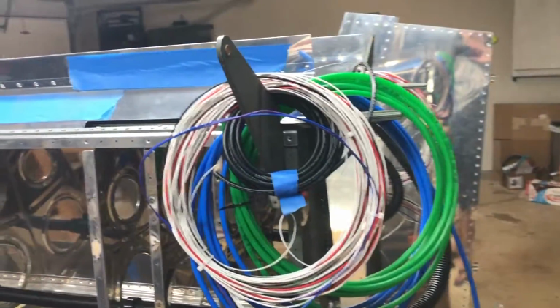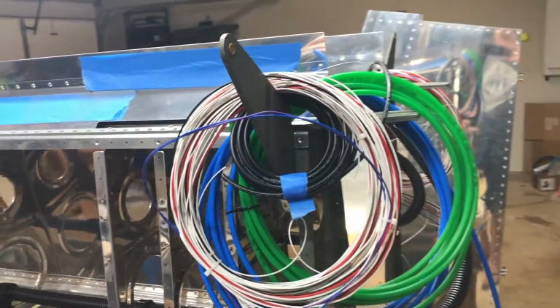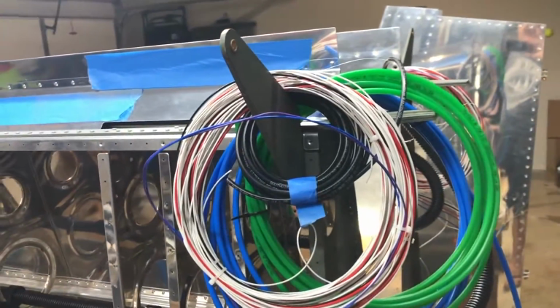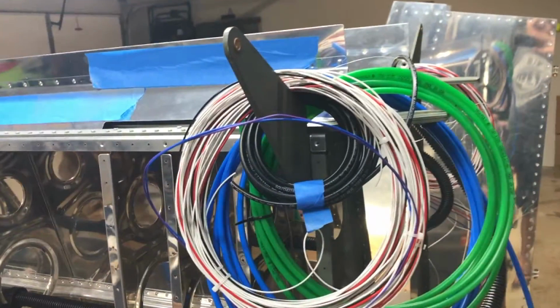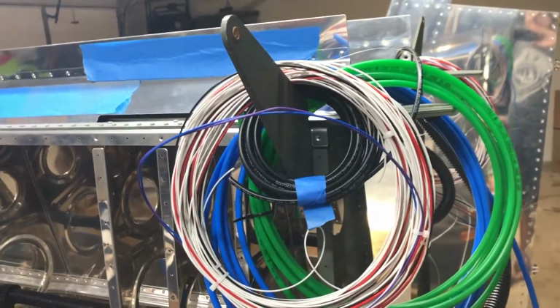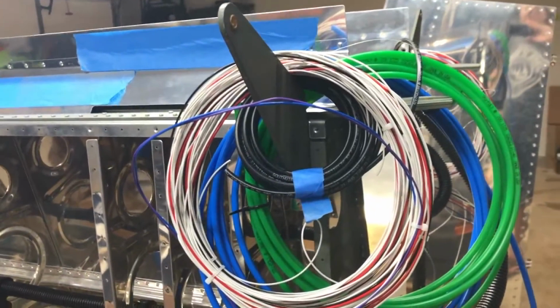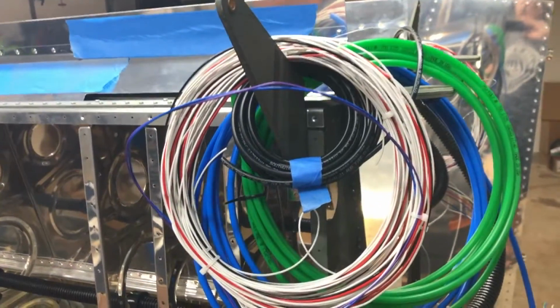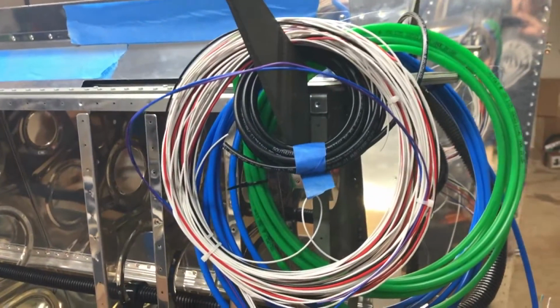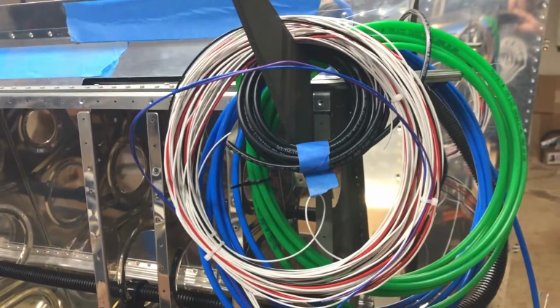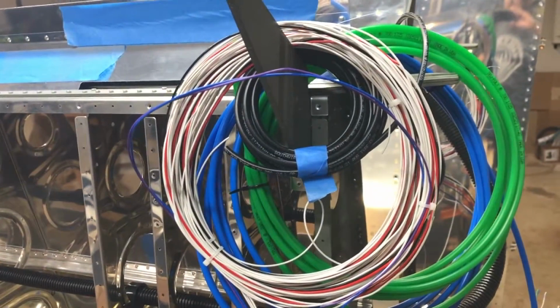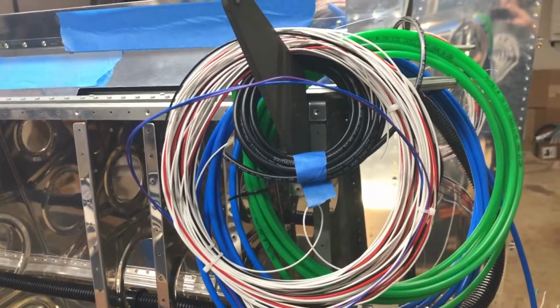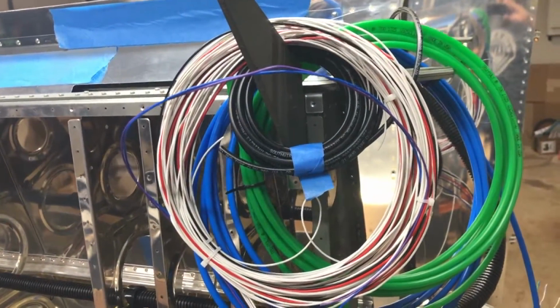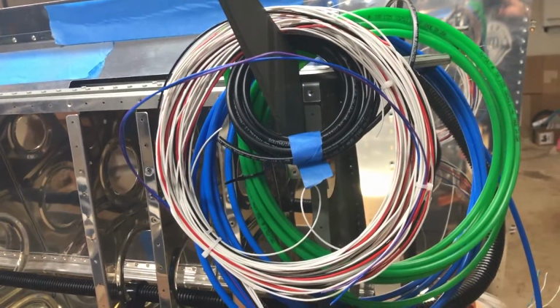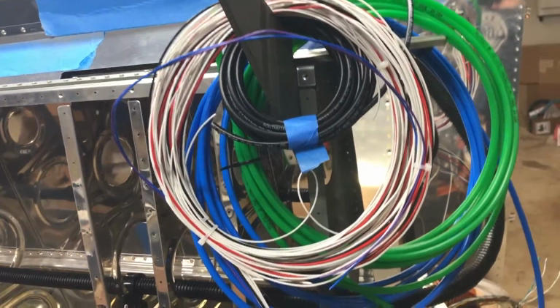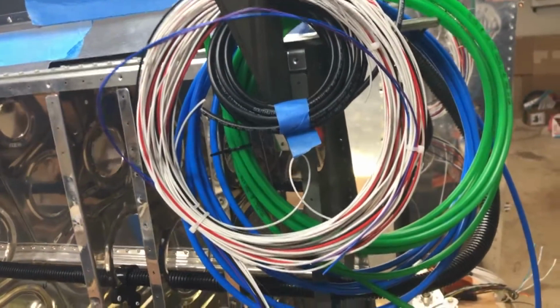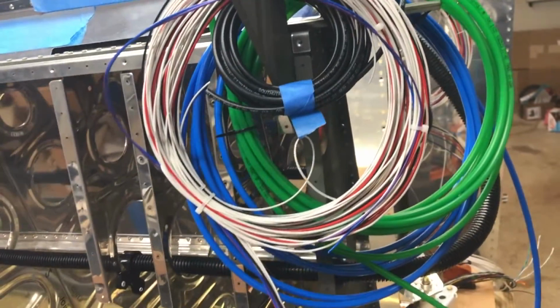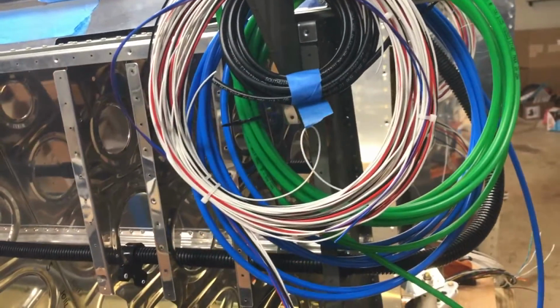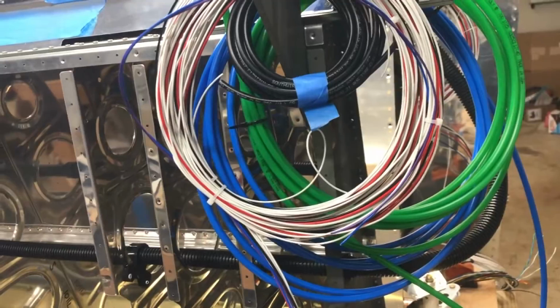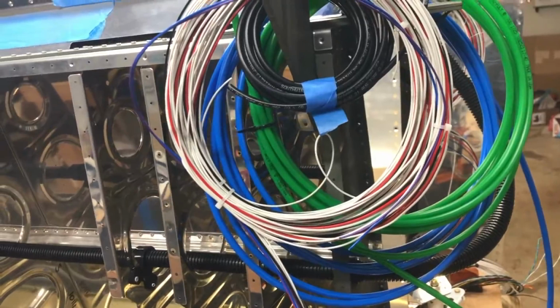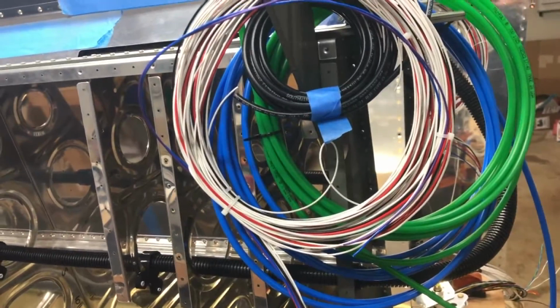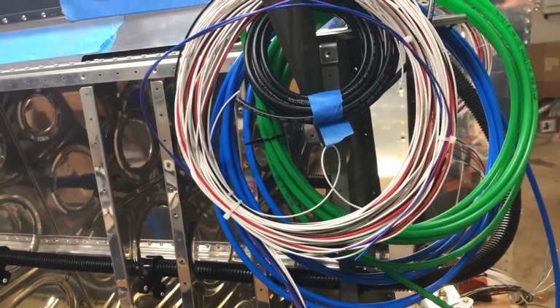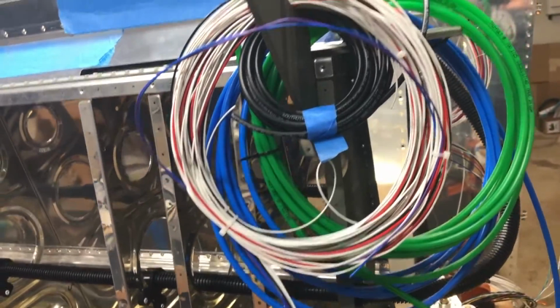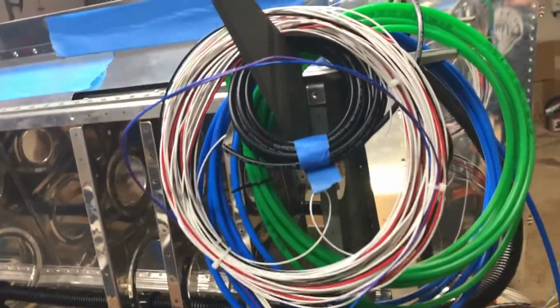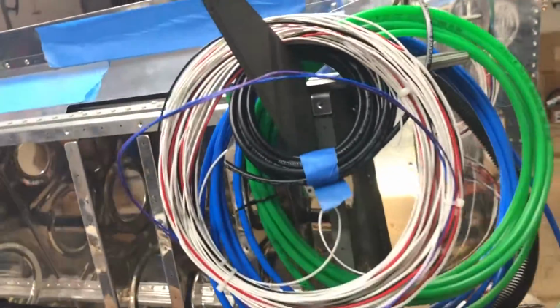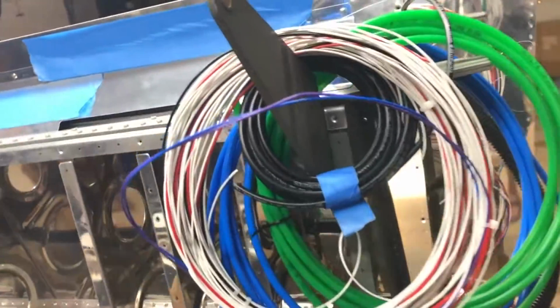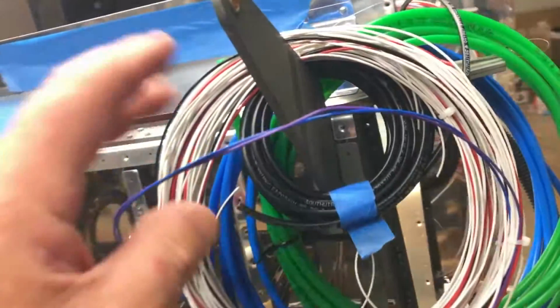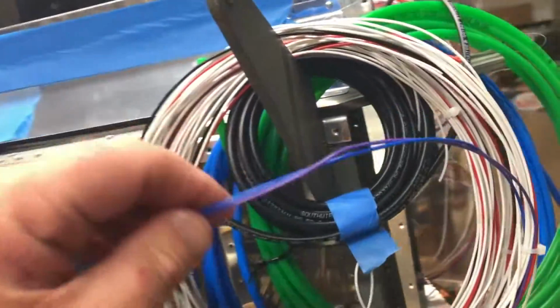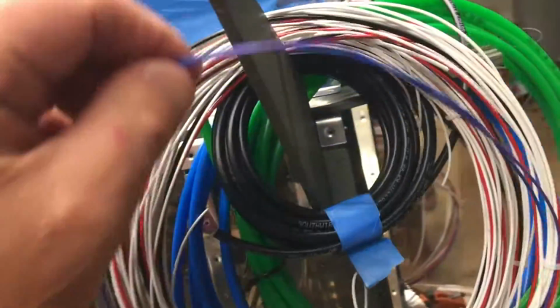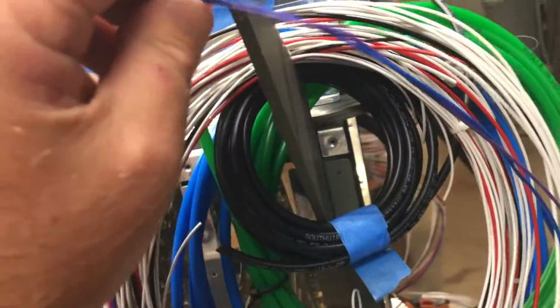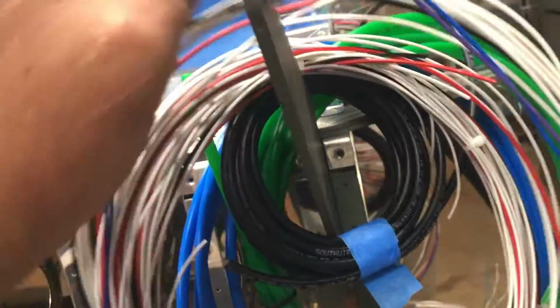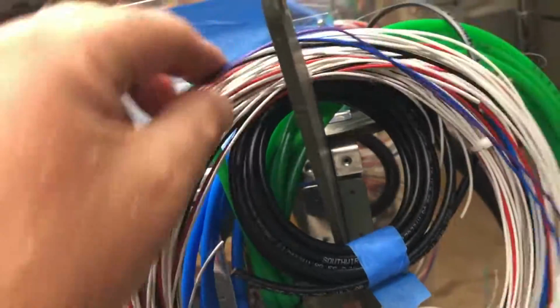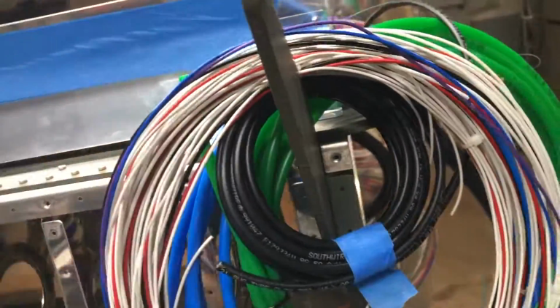Hey everybody, Ryan Gromfin here with Pilot Rhino. That's a whole lot of wire.